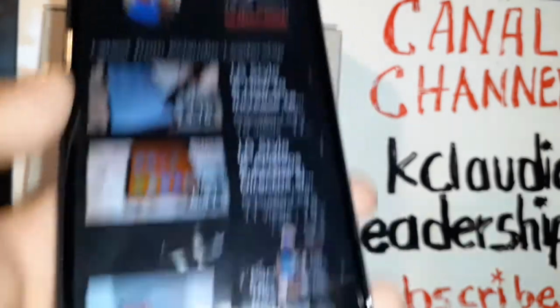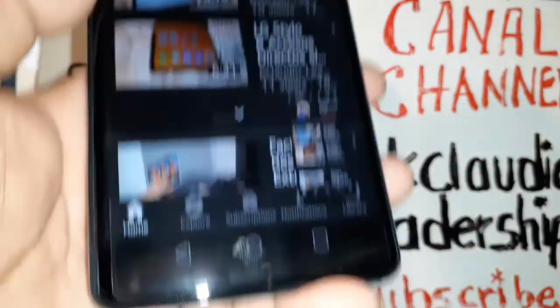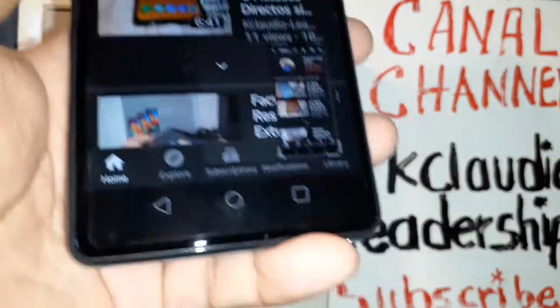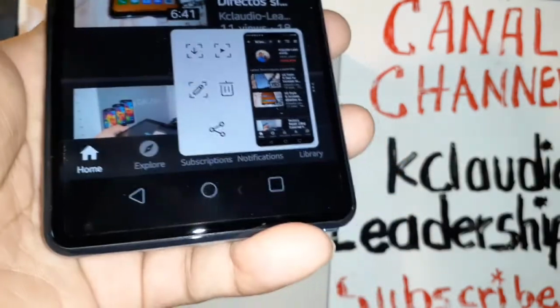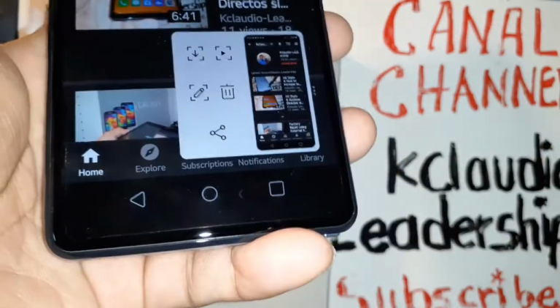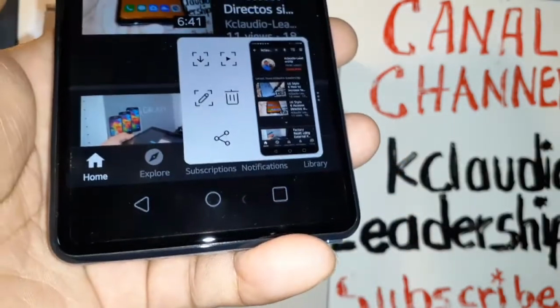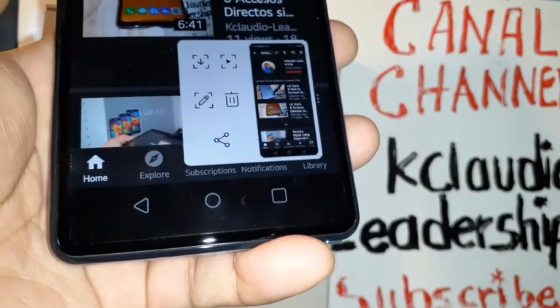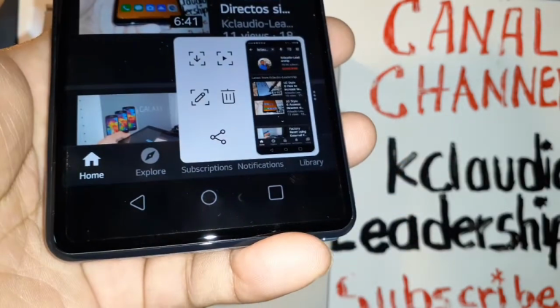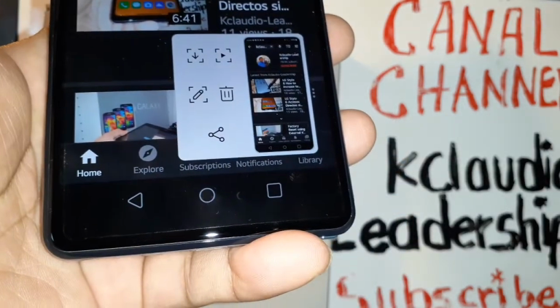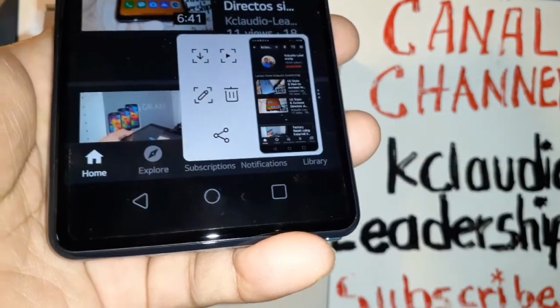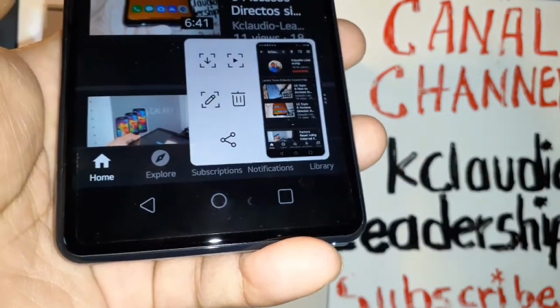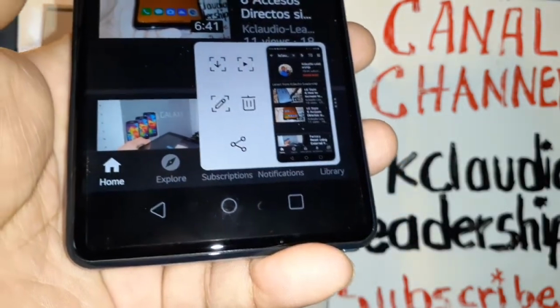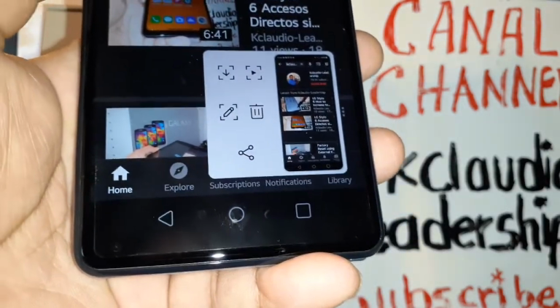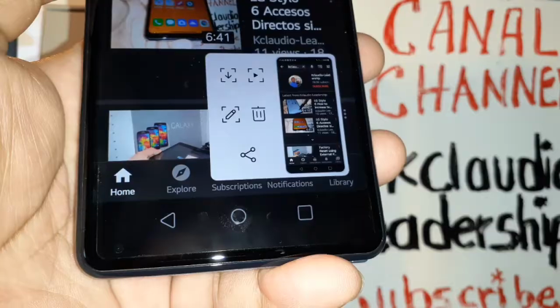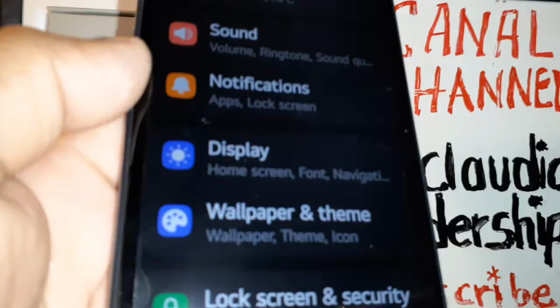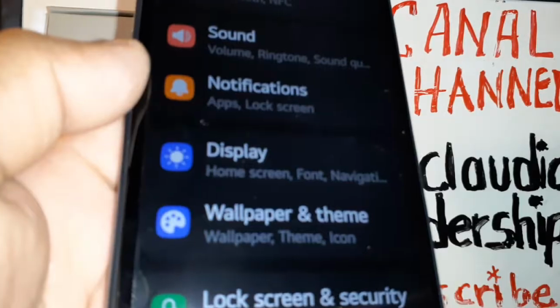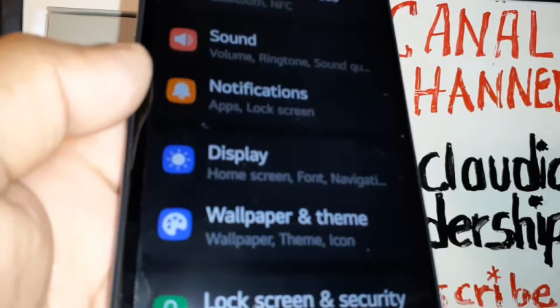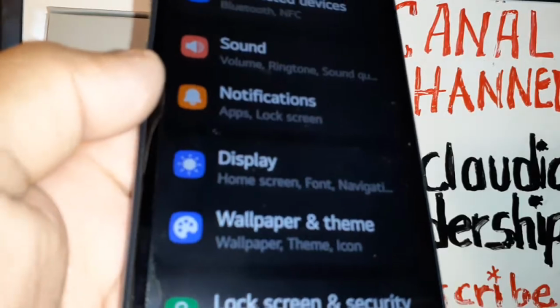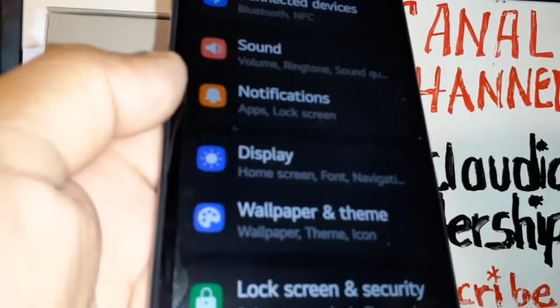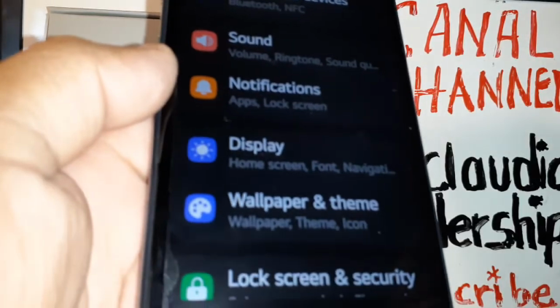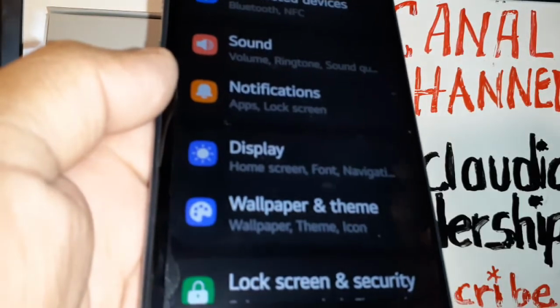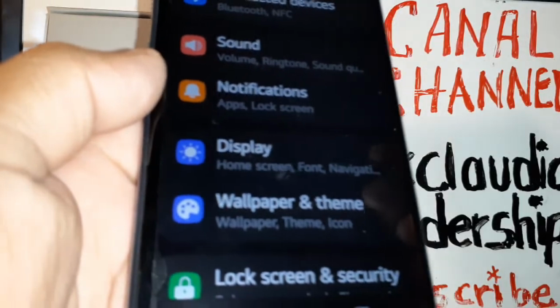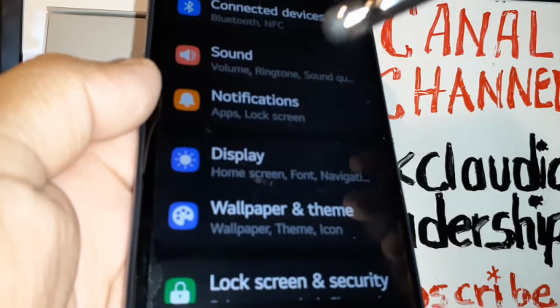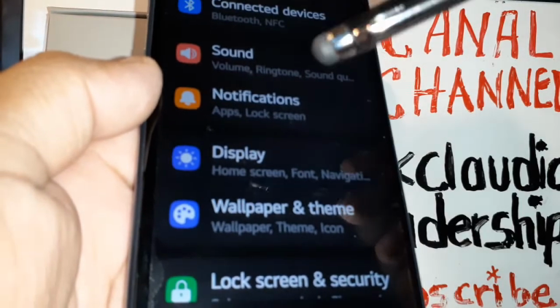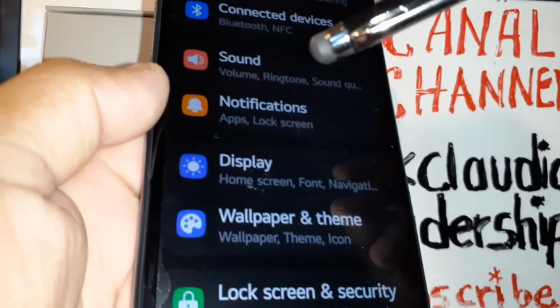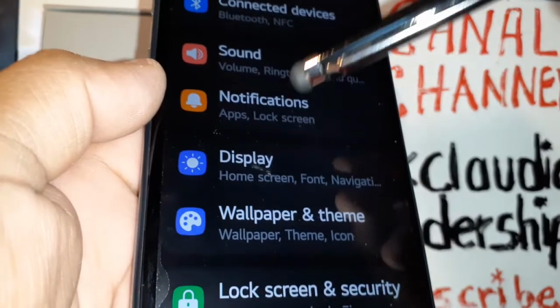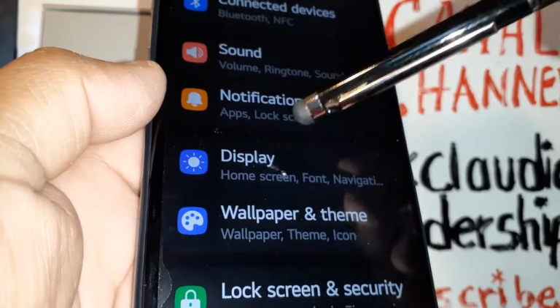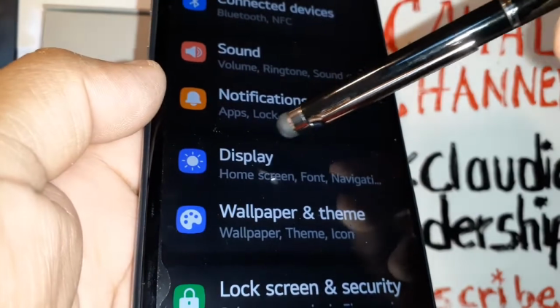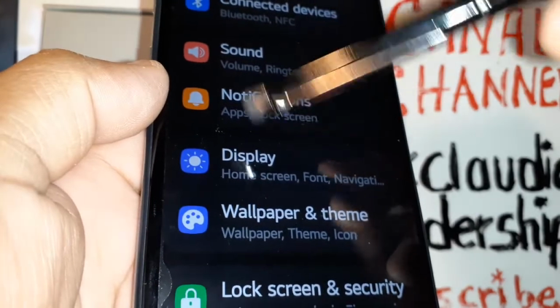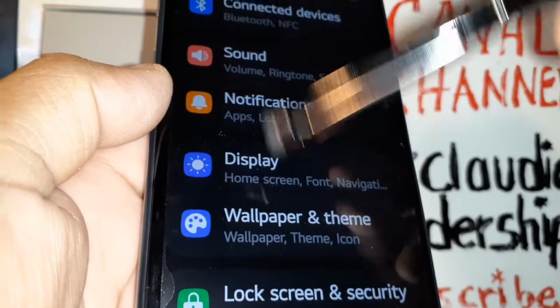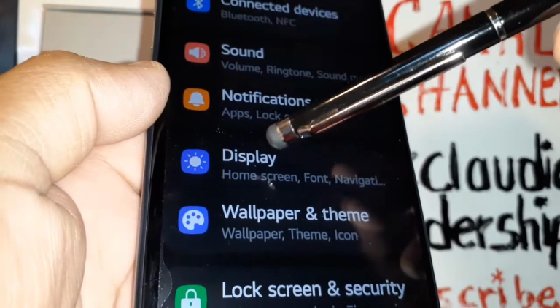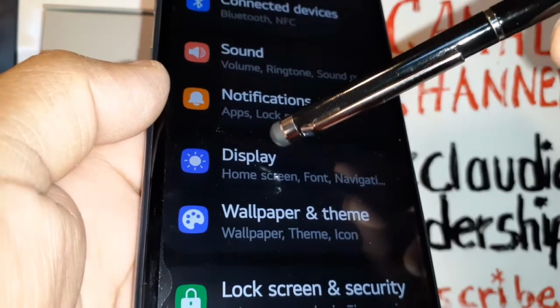In the notification screen, you're going to see an icon with four corners — that's also how to take a screenshot. The third option is to go to Settings and find Display.